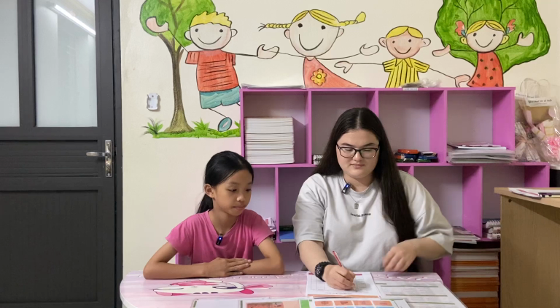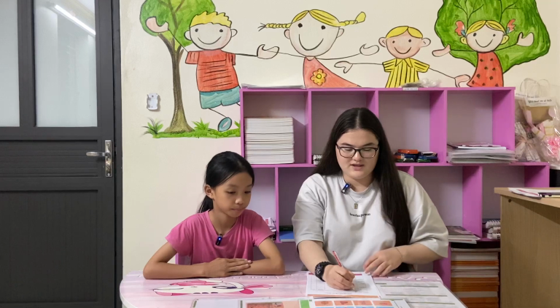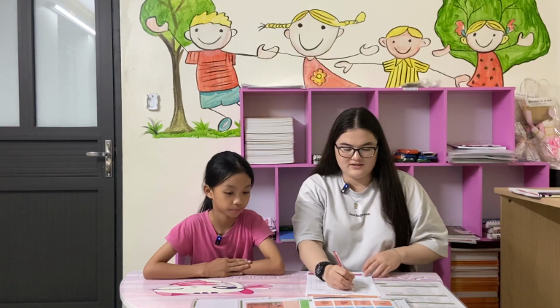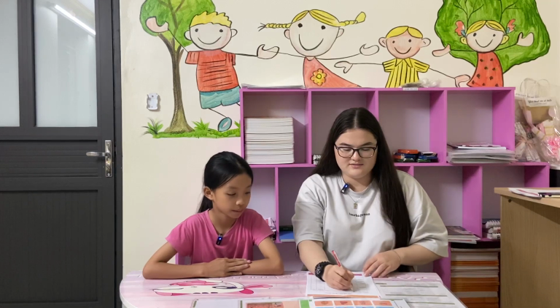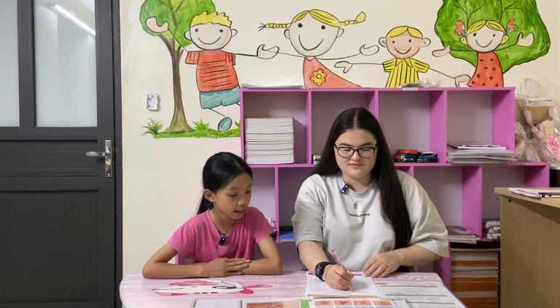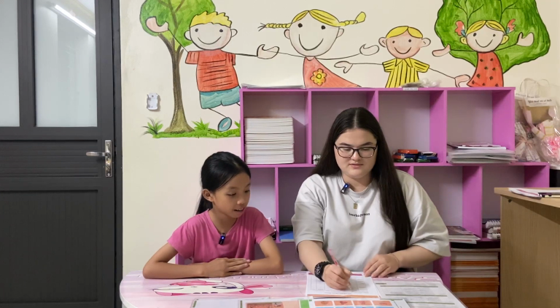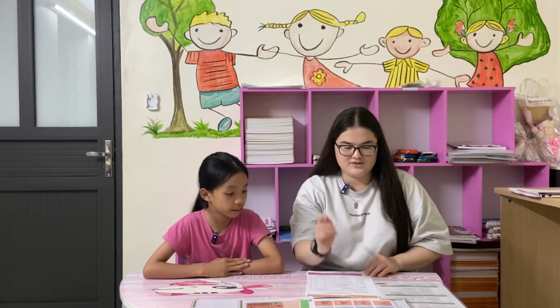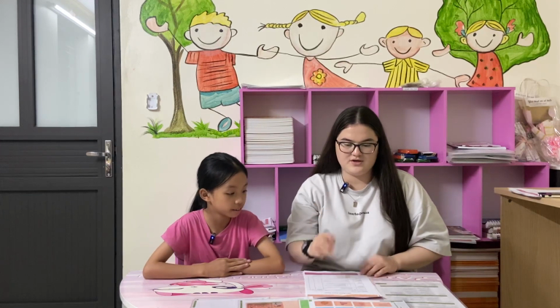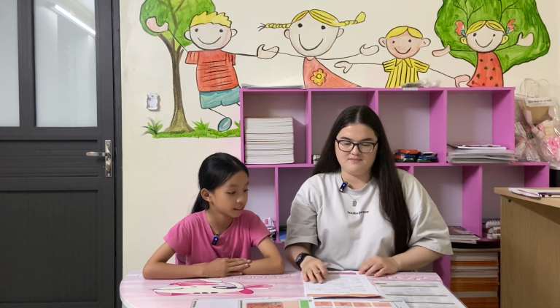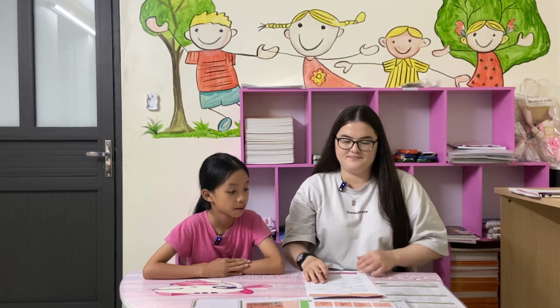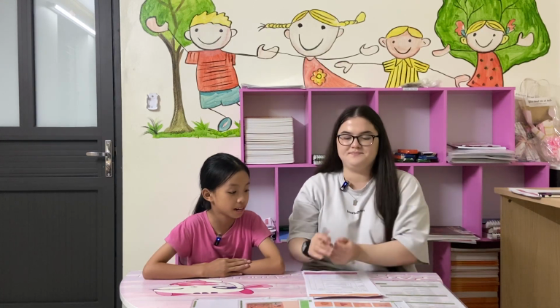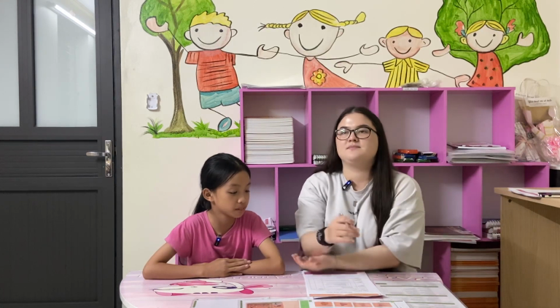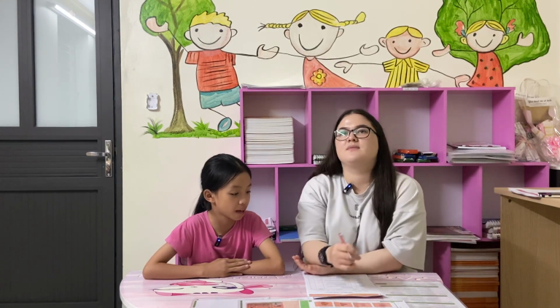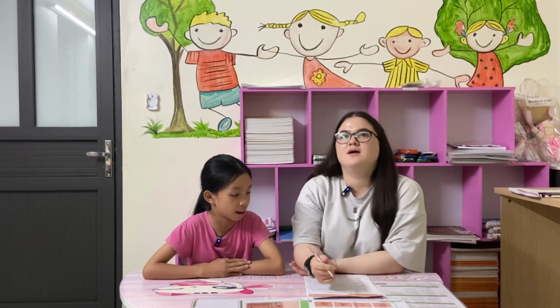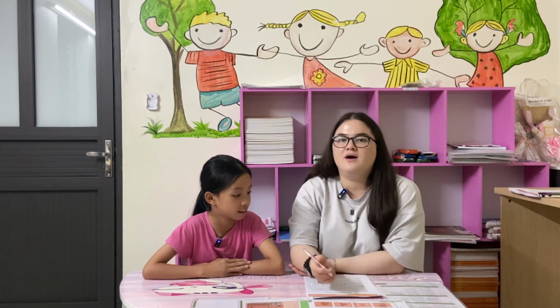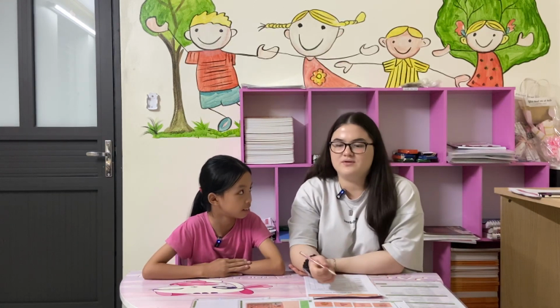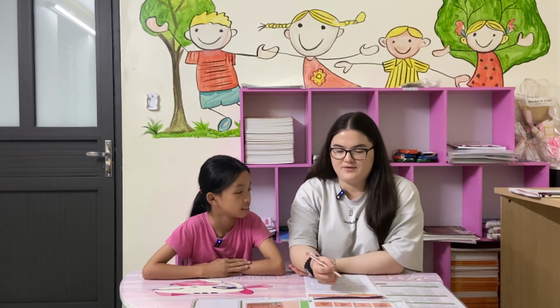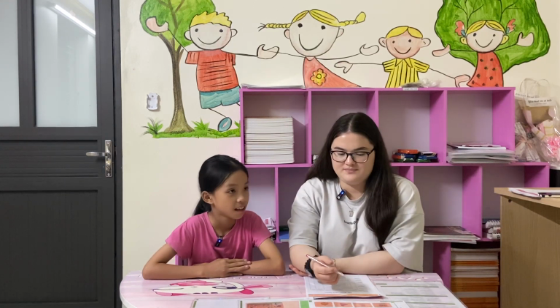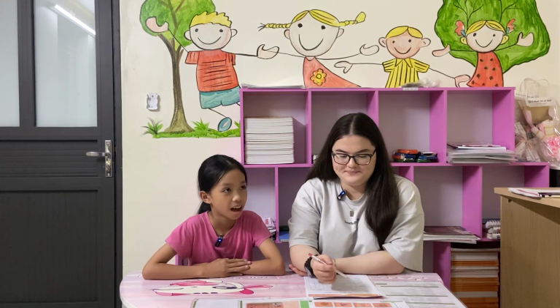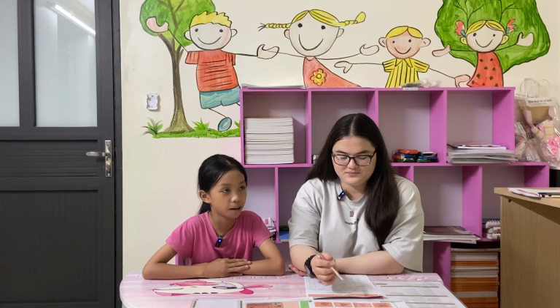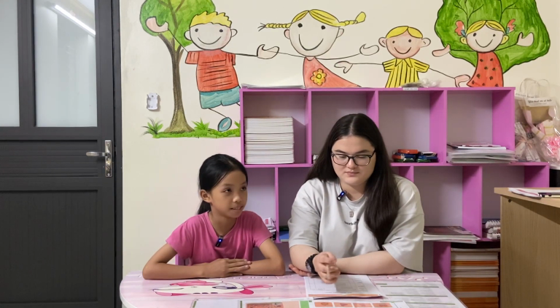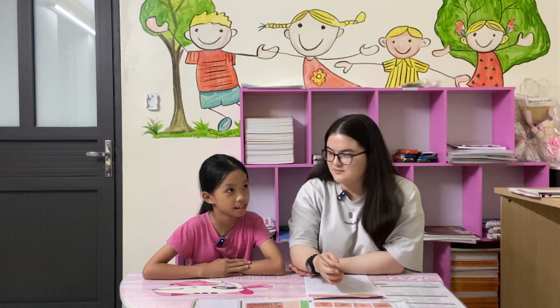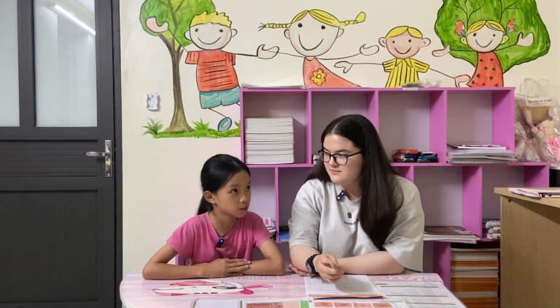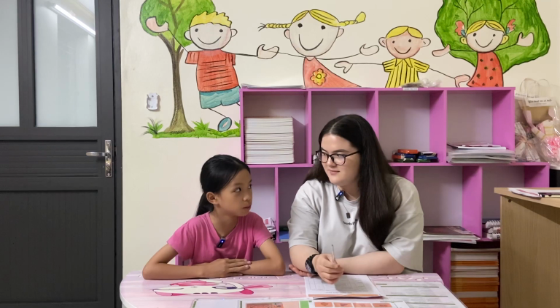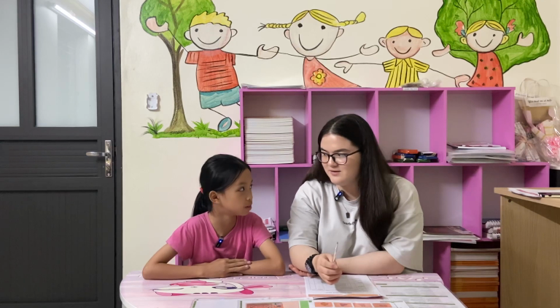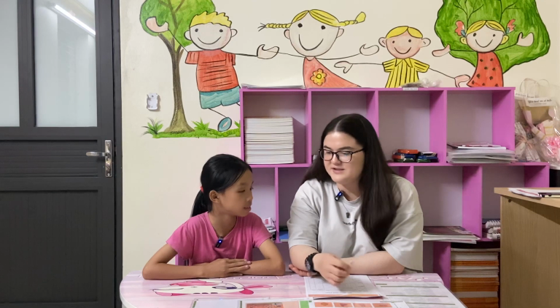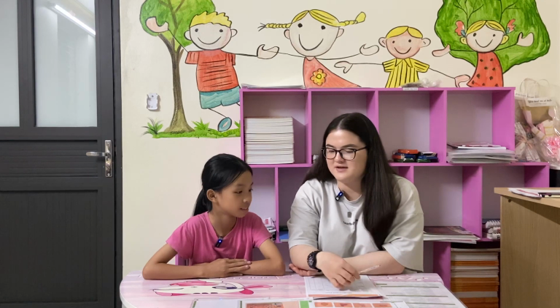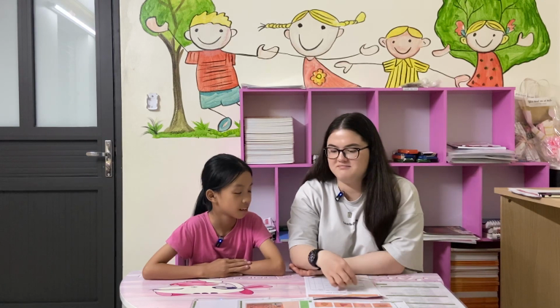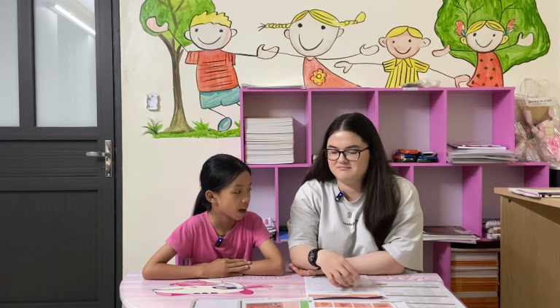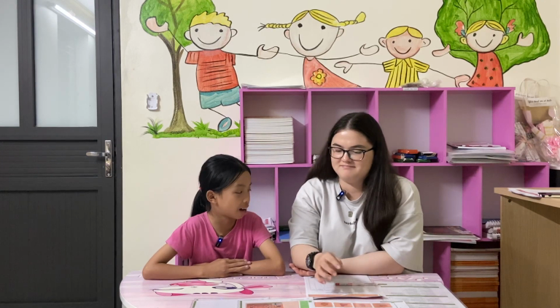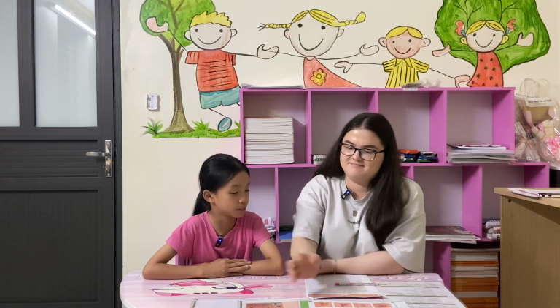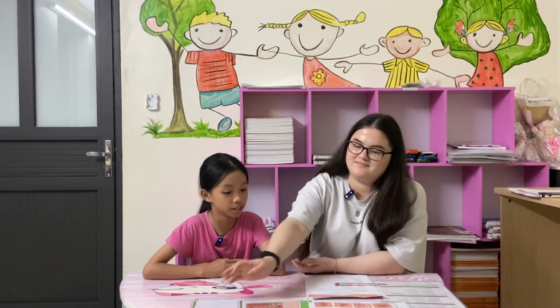Hello. Hello. What's your name? My name is Ba. How old are you? I'm 10 years old. How are you today? I'm good.